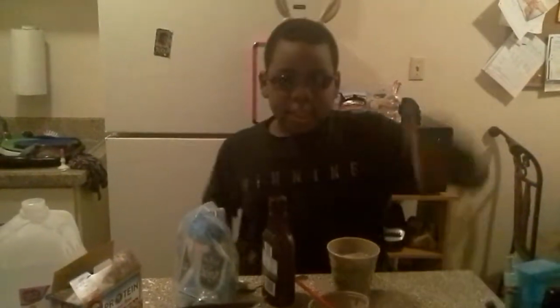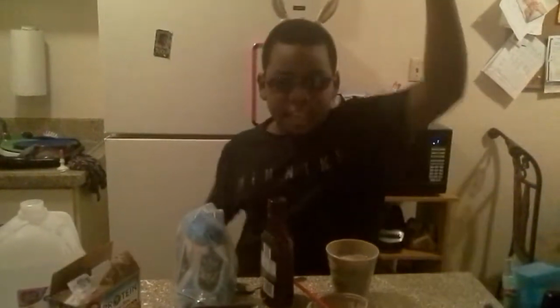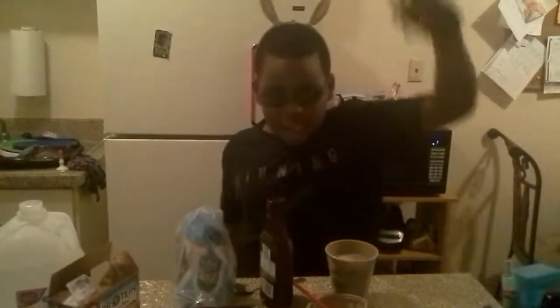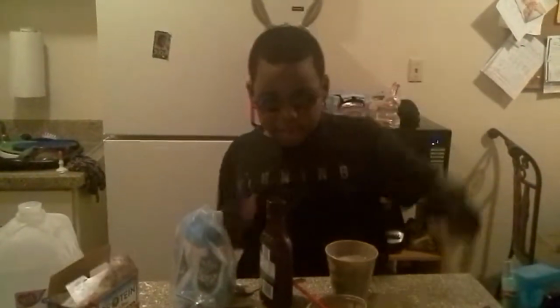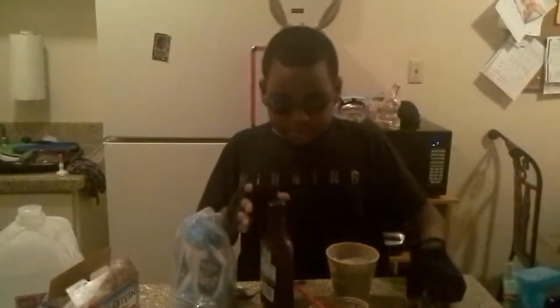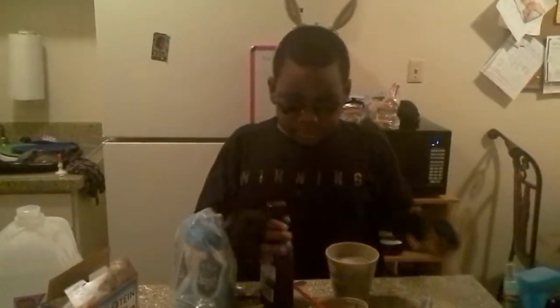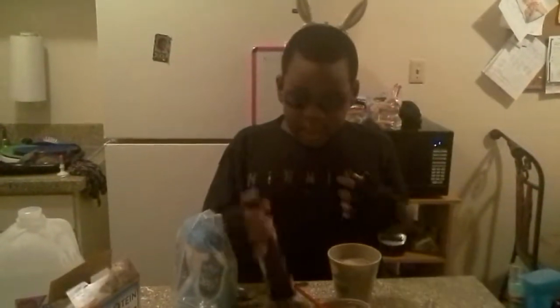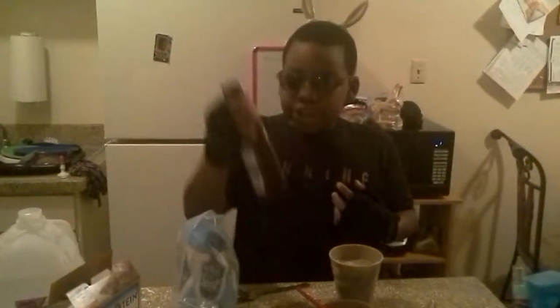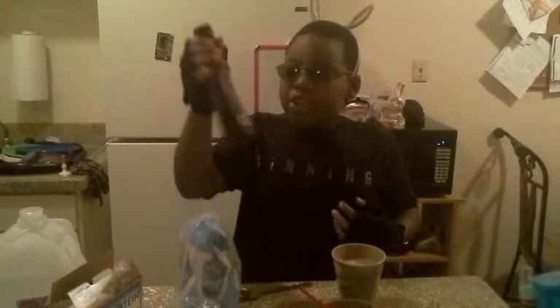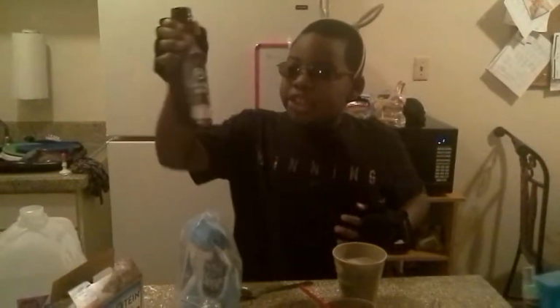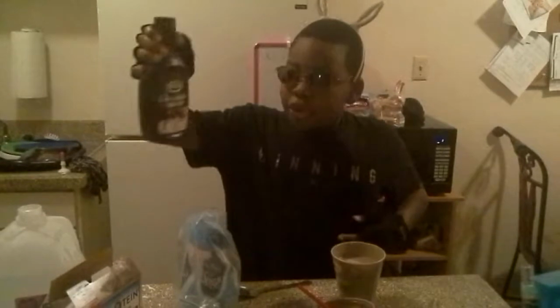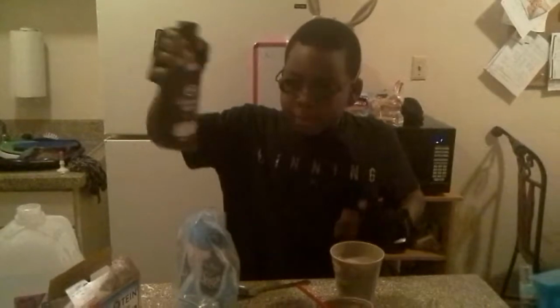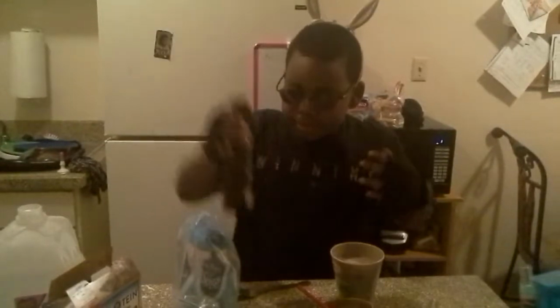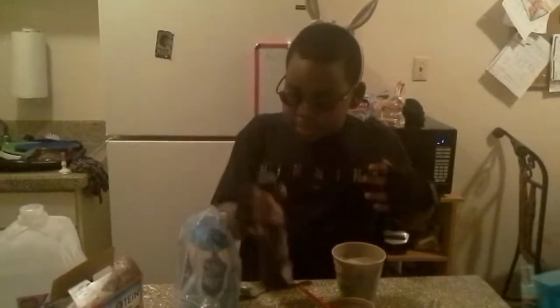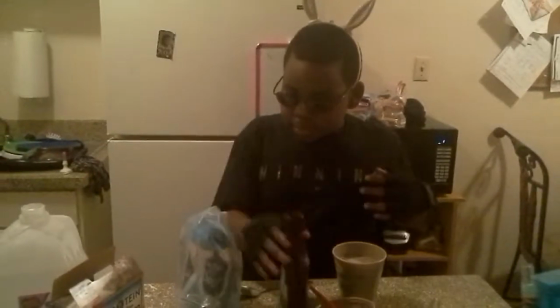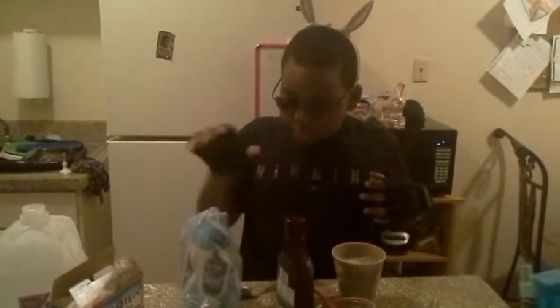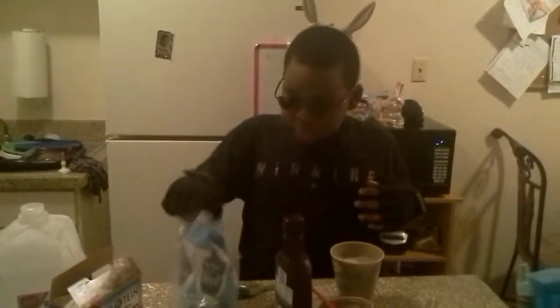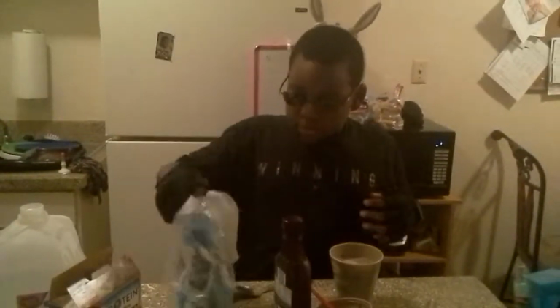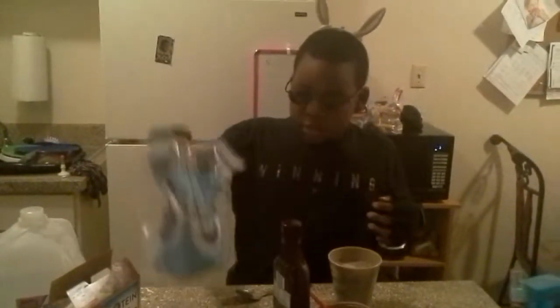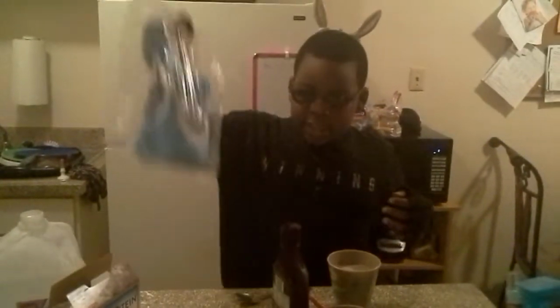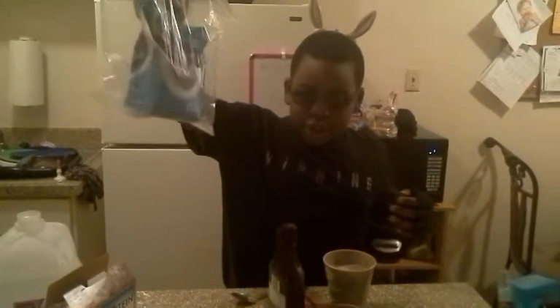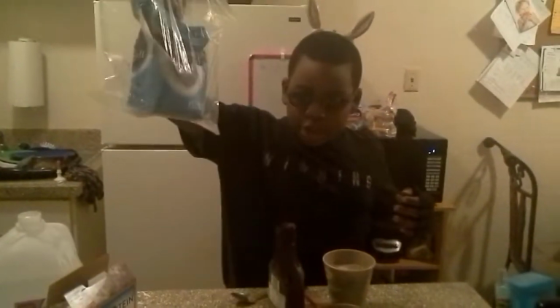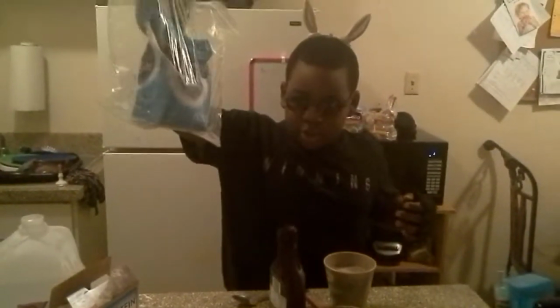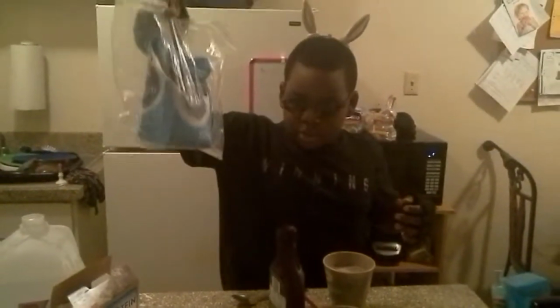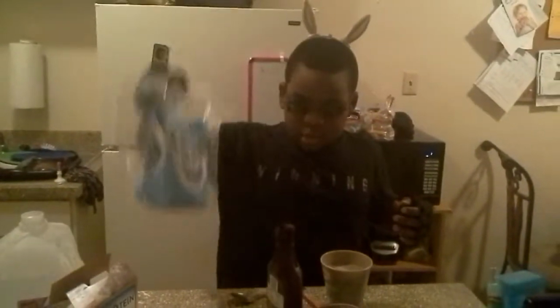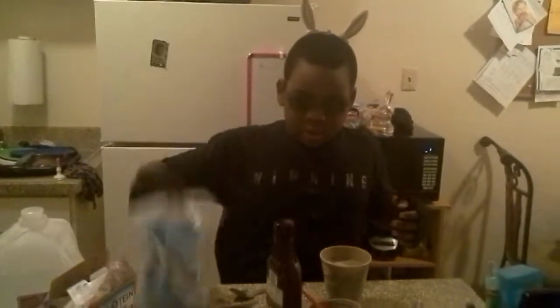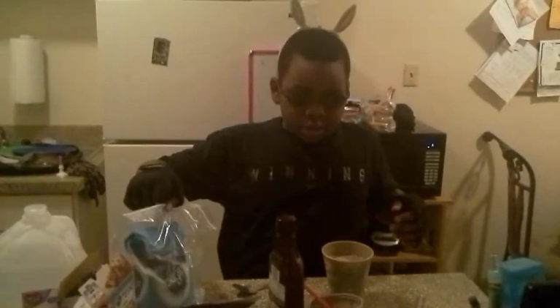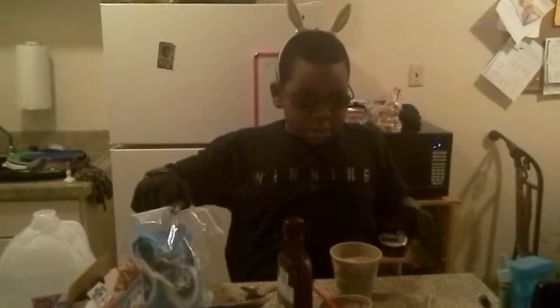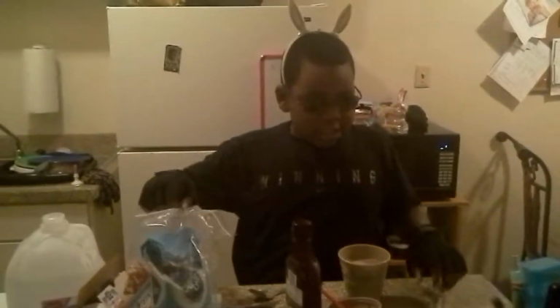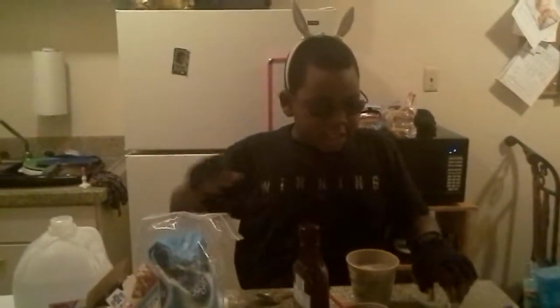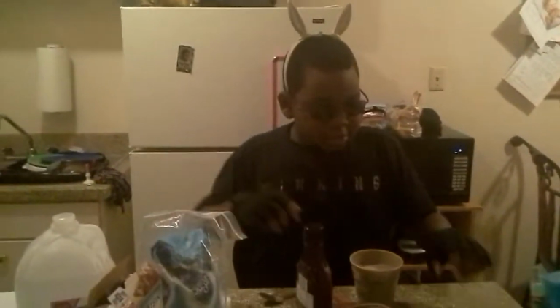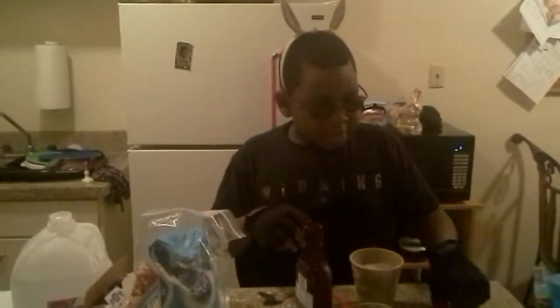Candy cane, chocolate syrup, sugar. So let's get into it.